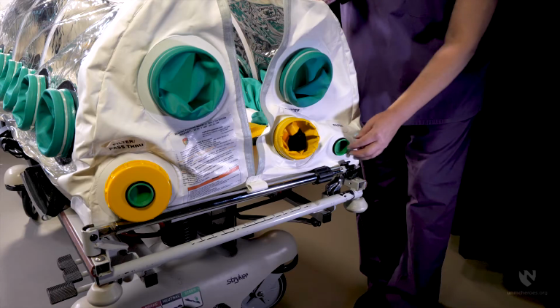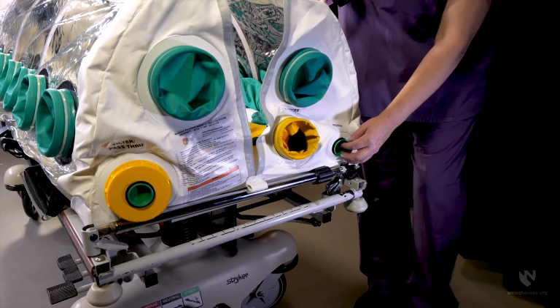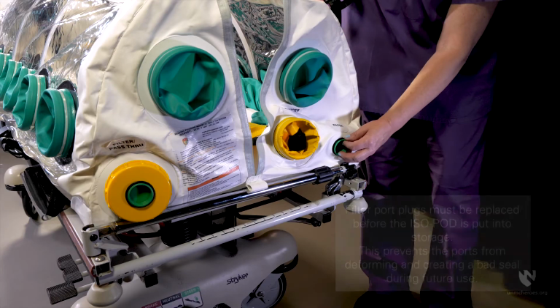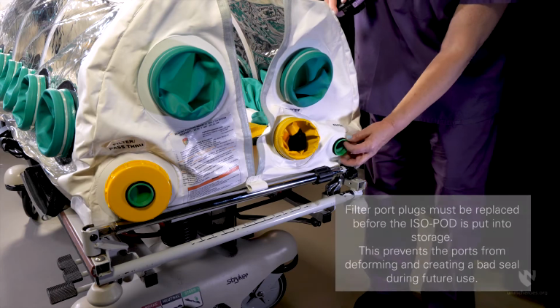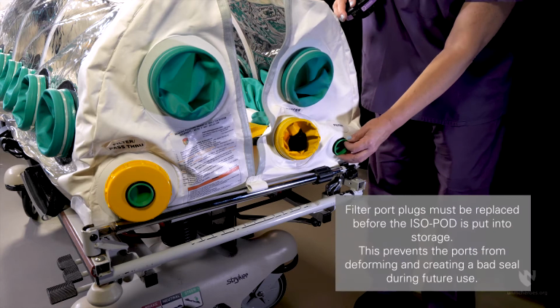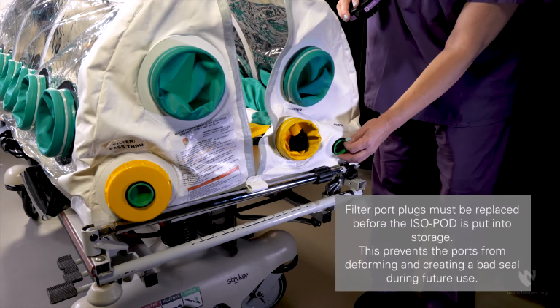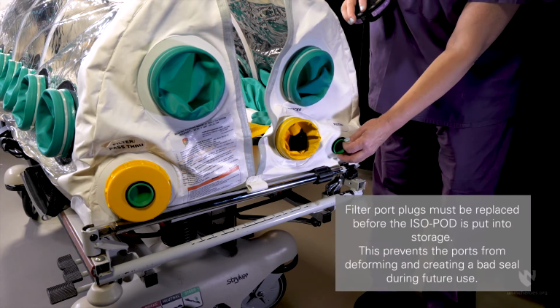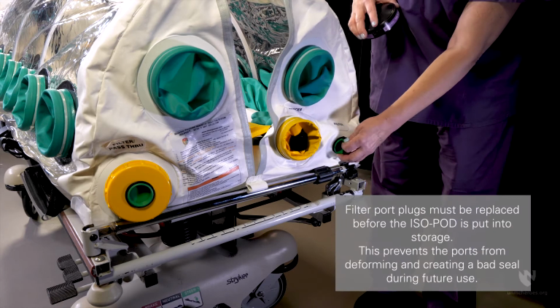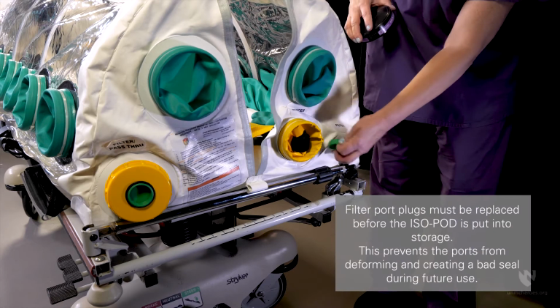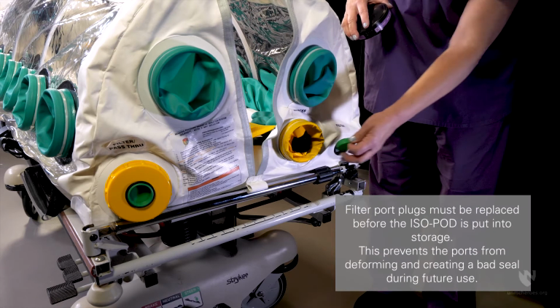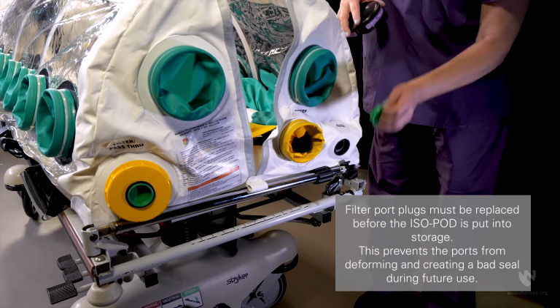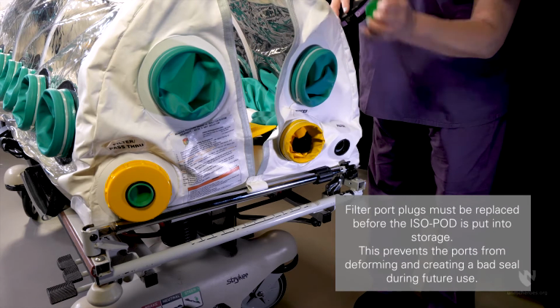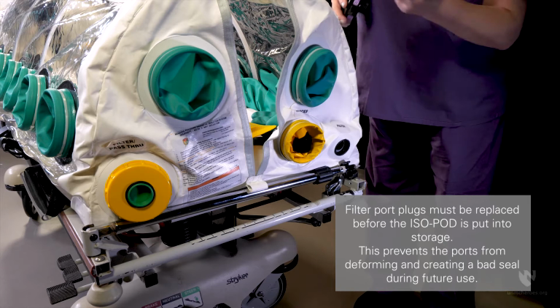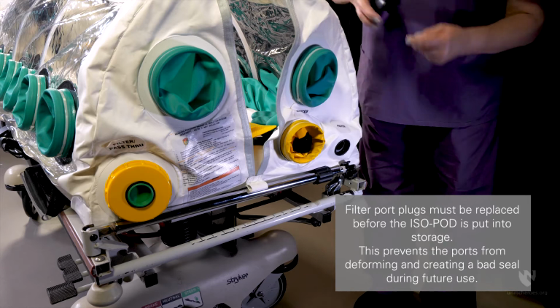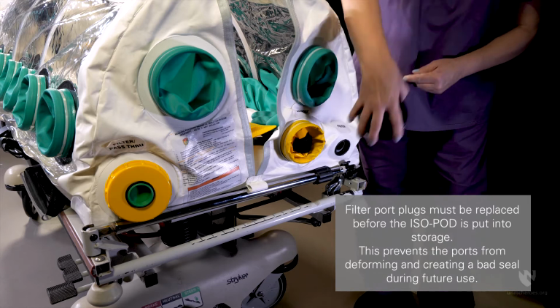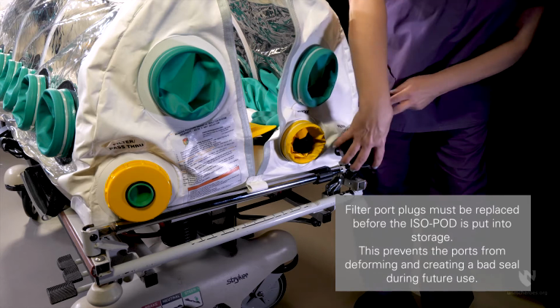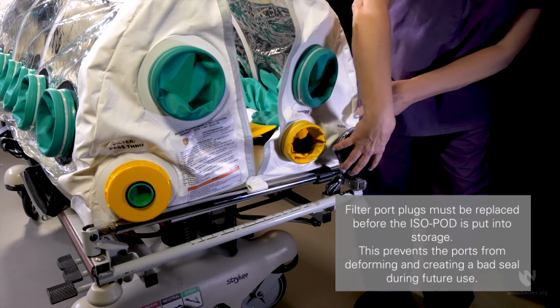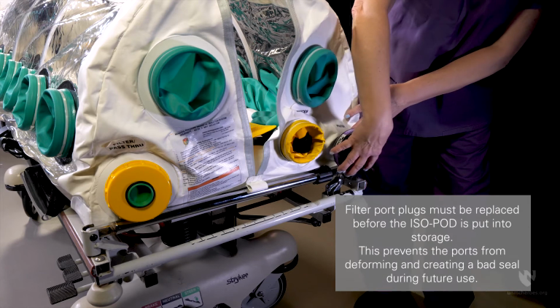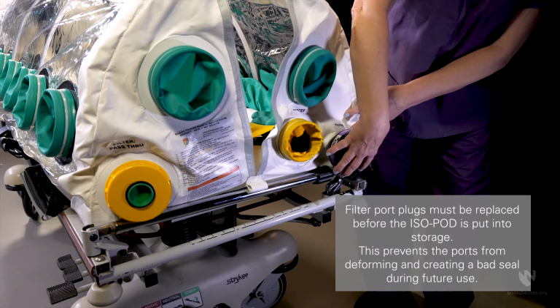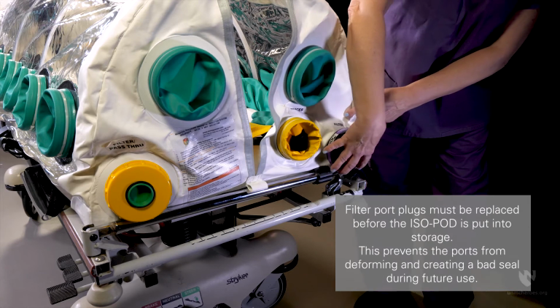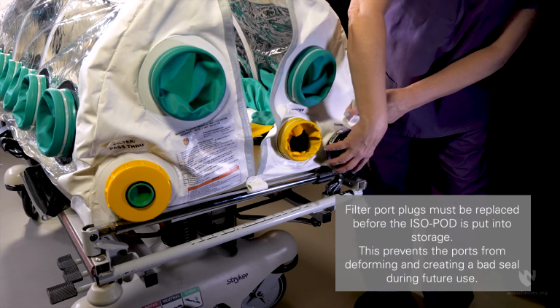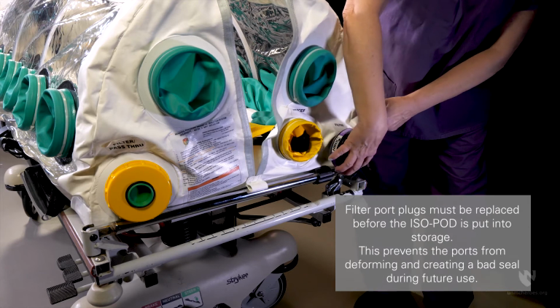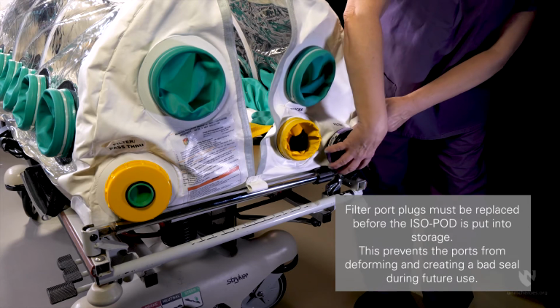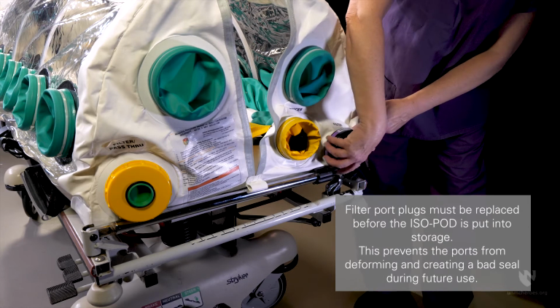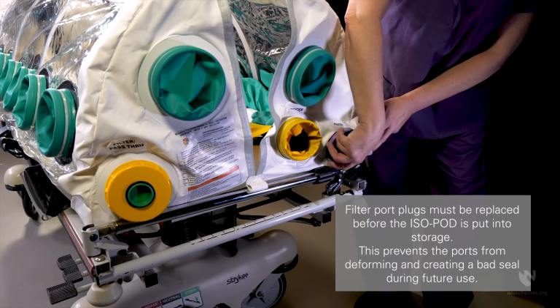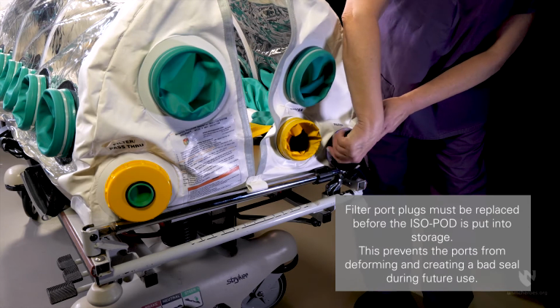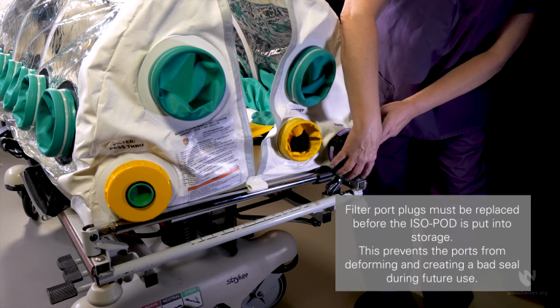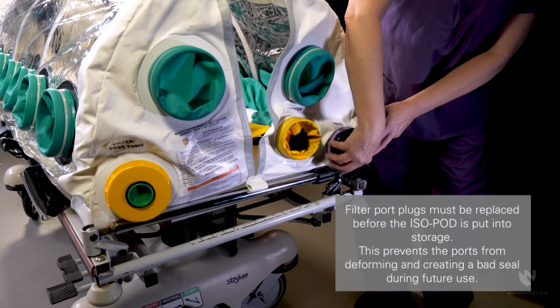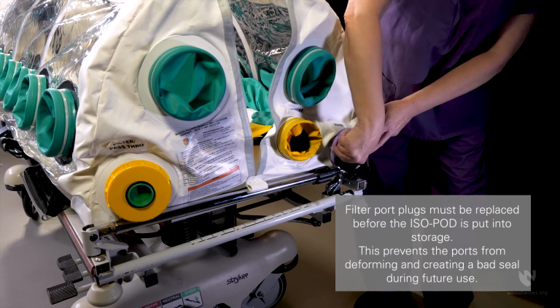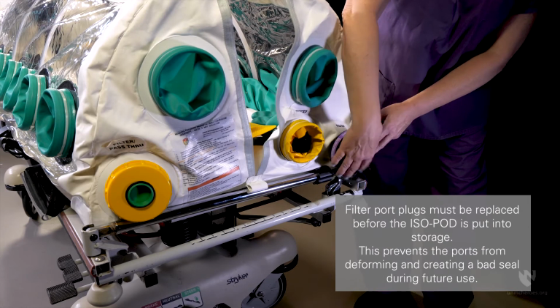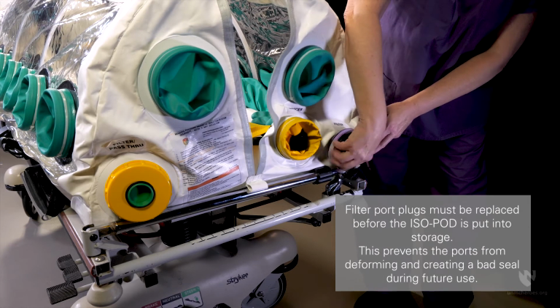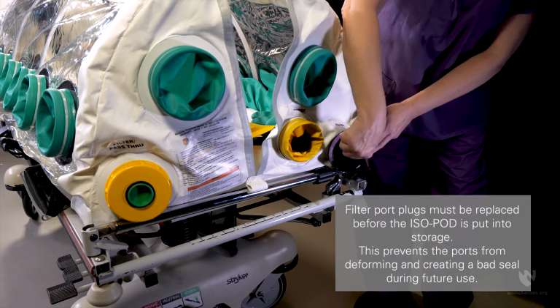Remove the two exterior filter port plugs on the head end of the enclosure. Then install a HEPA filter into each port.